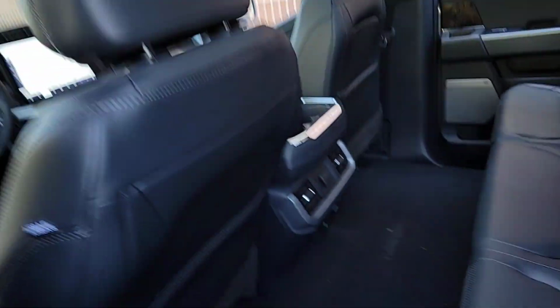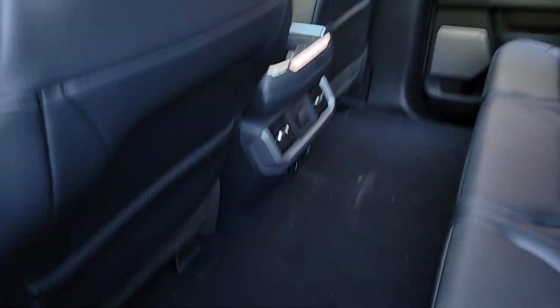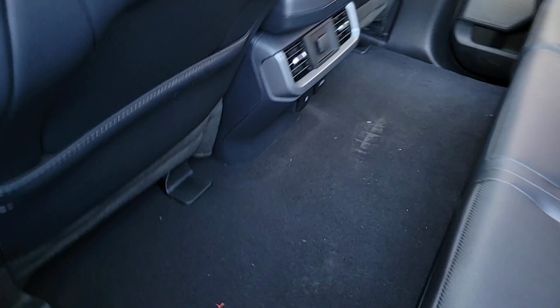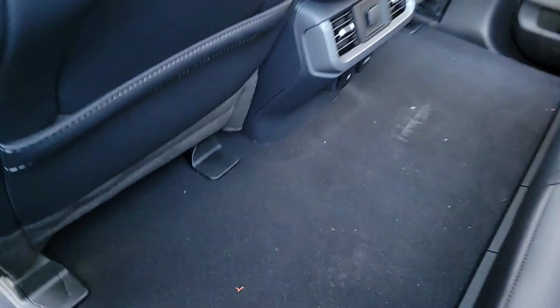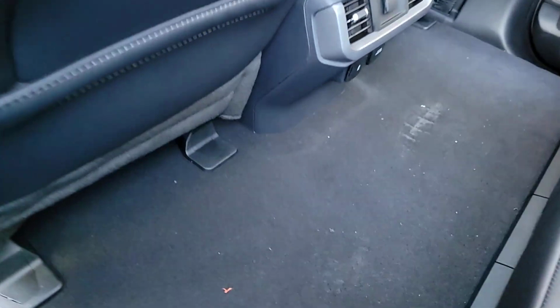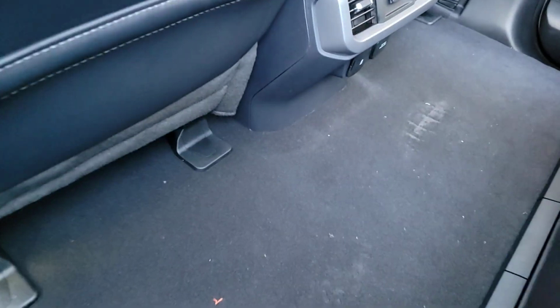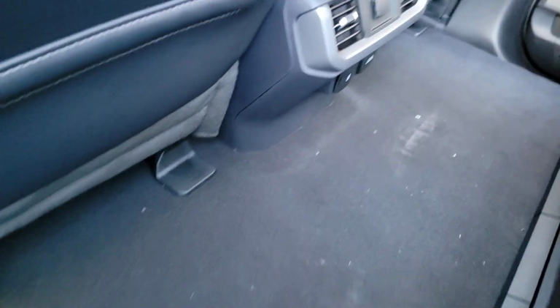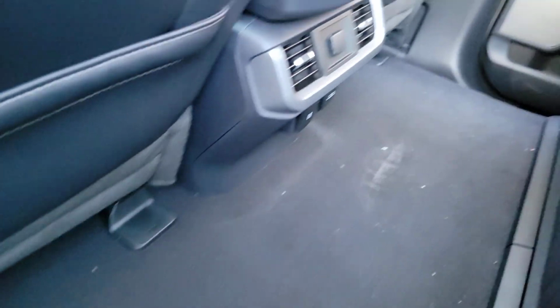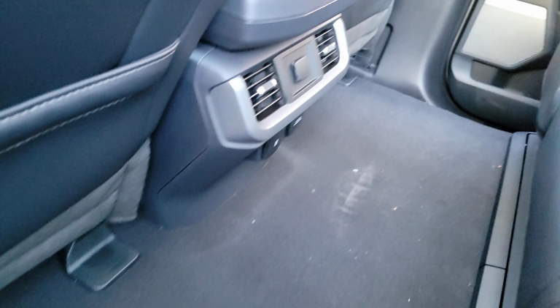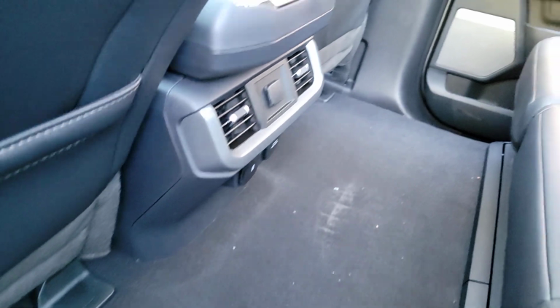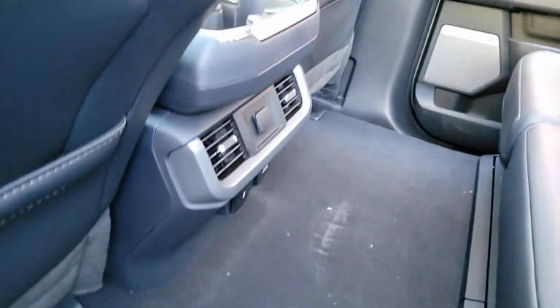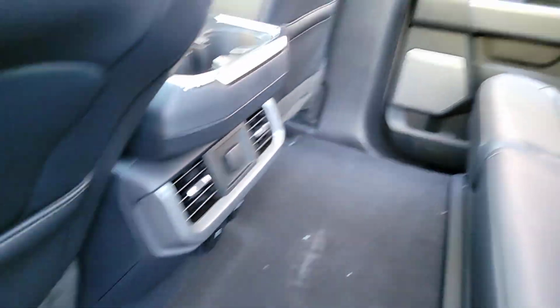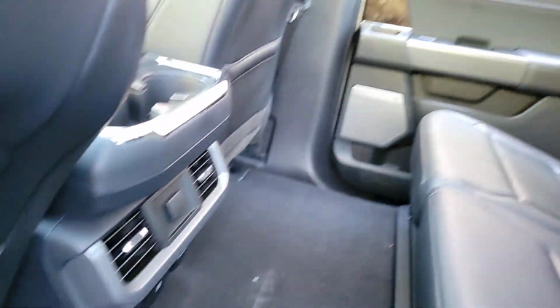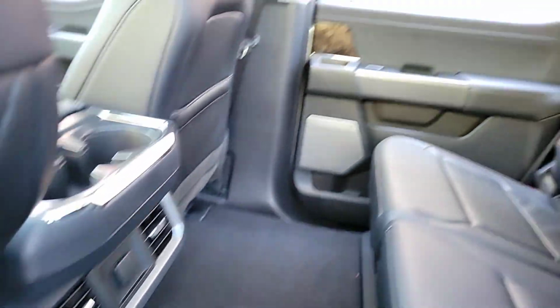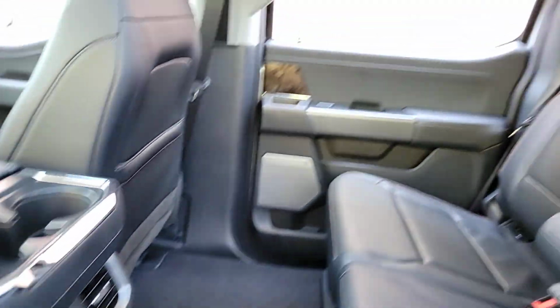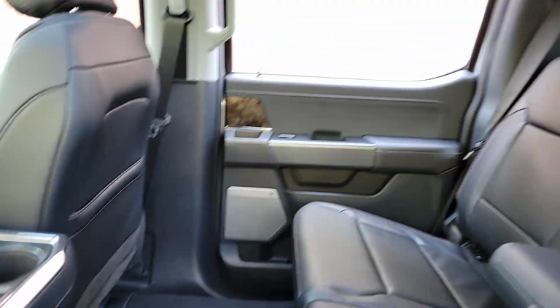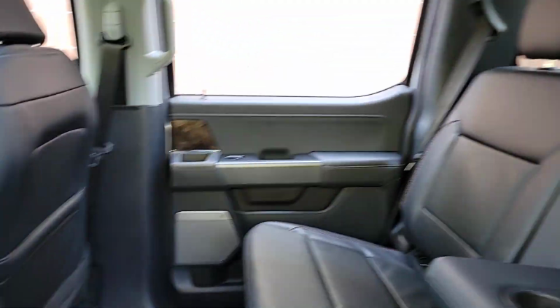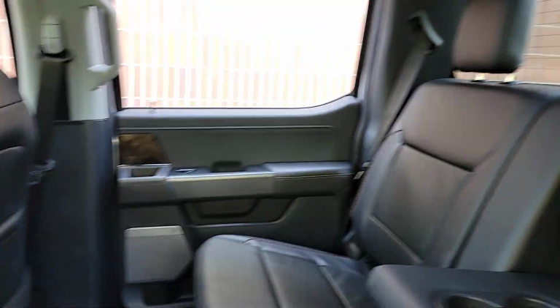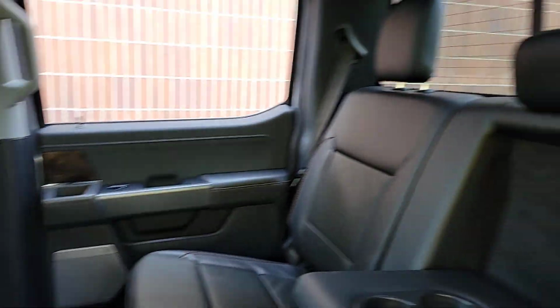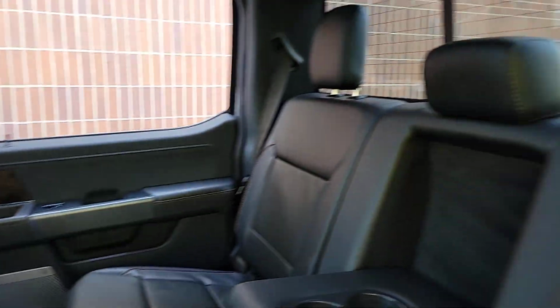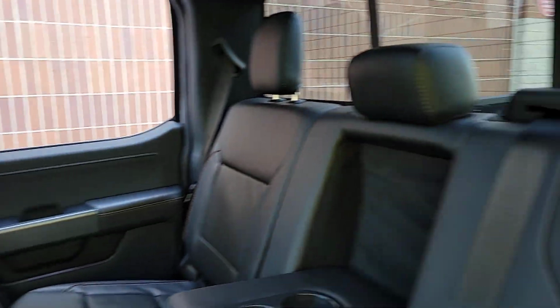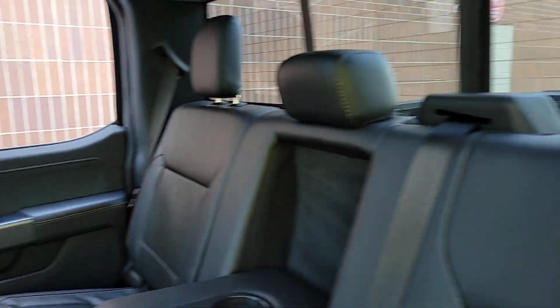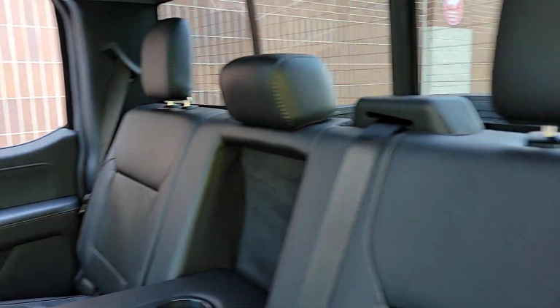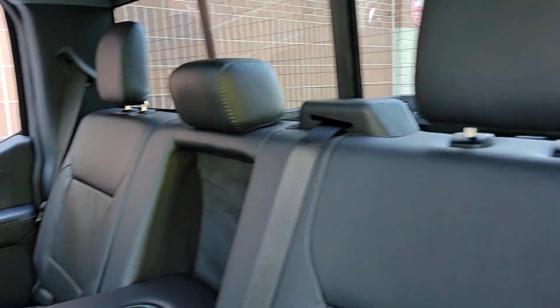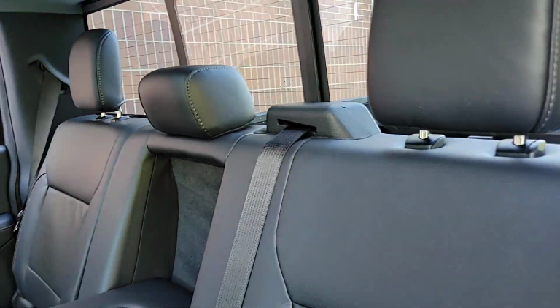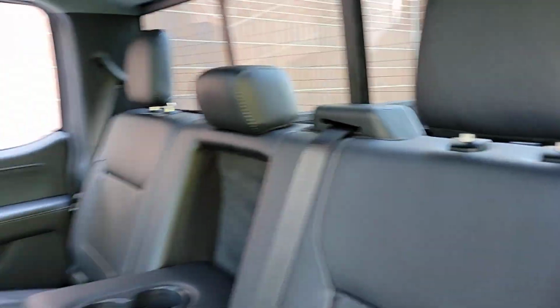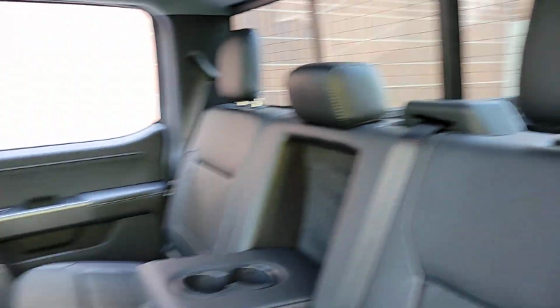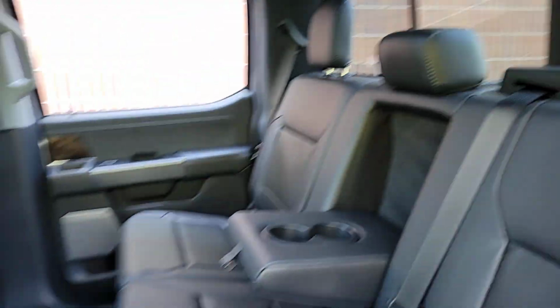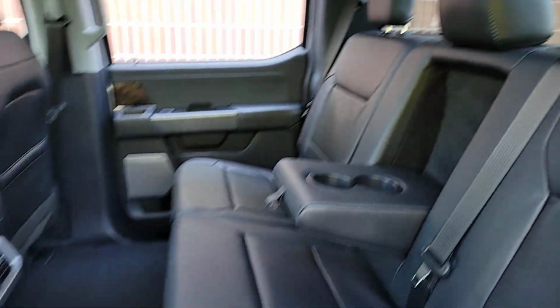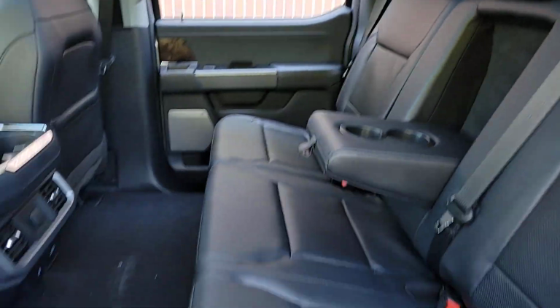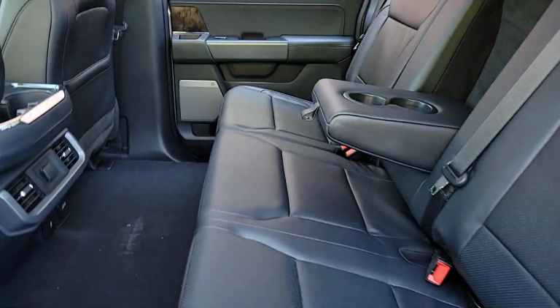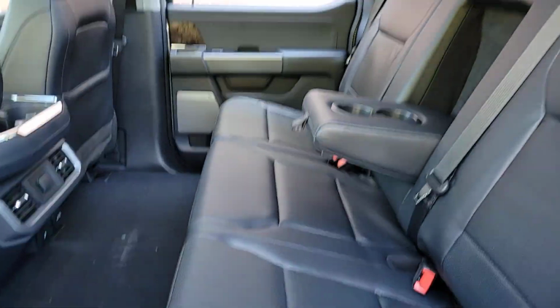Heated mirrors, lane keeping assist, cooled front seat, power passenger seat.